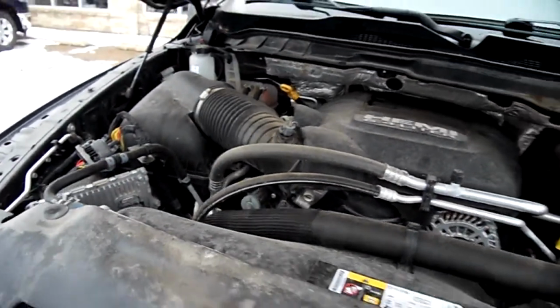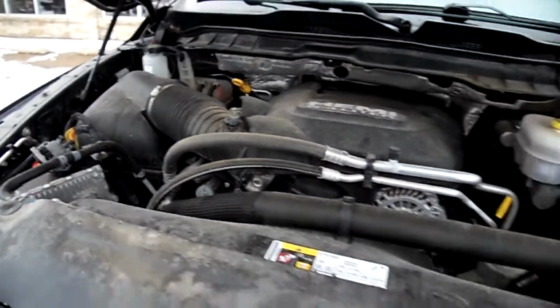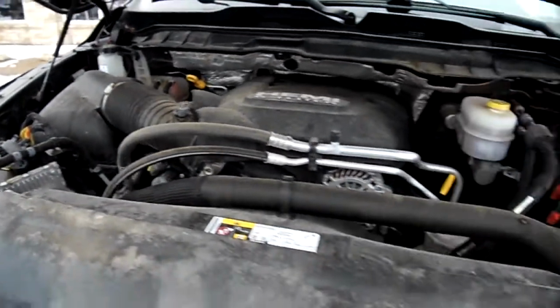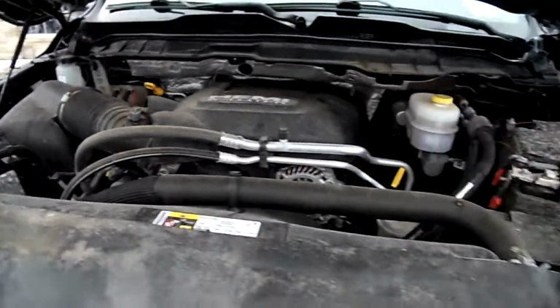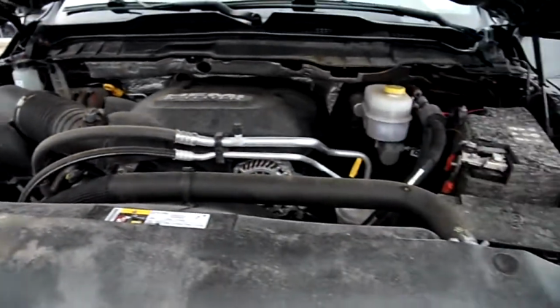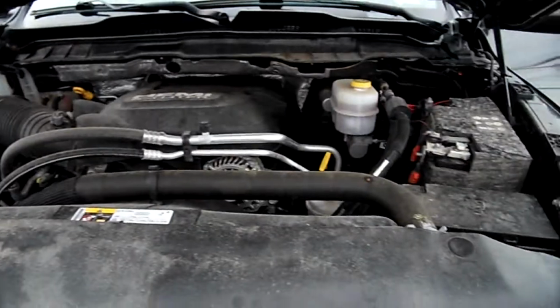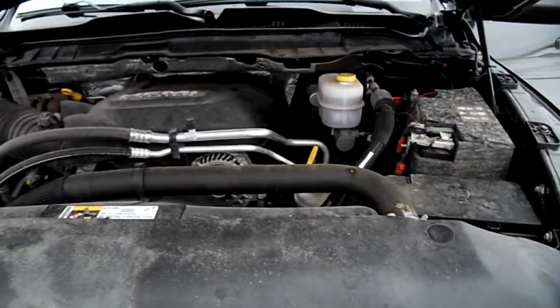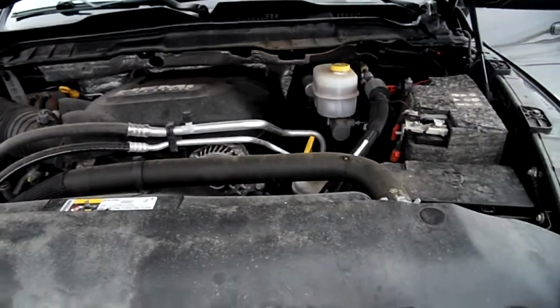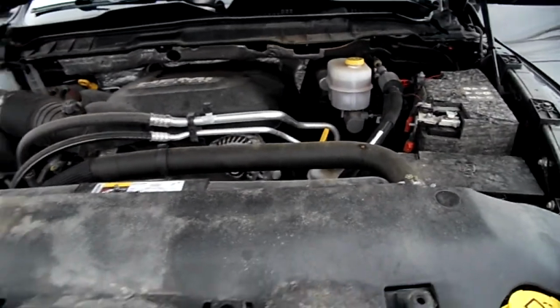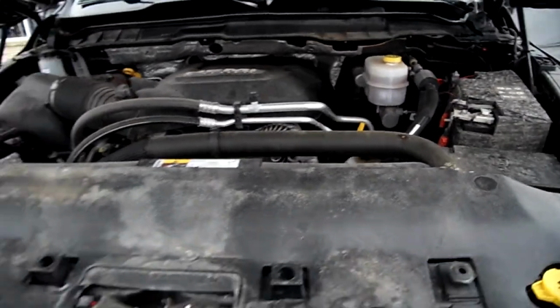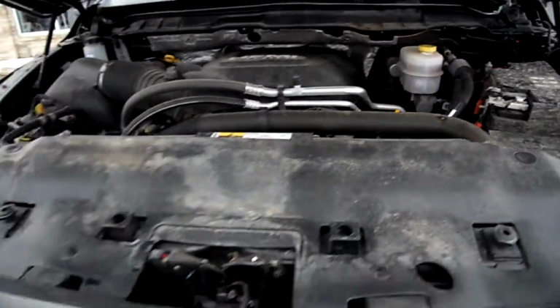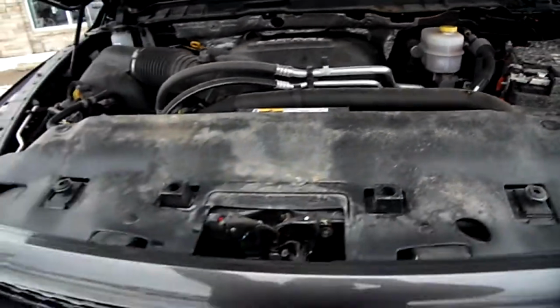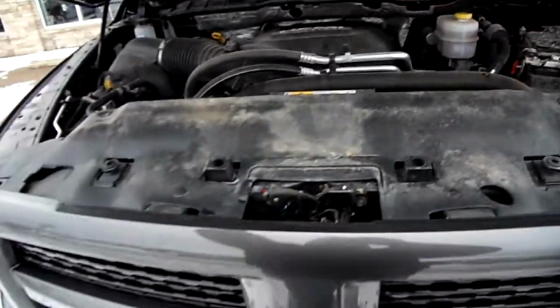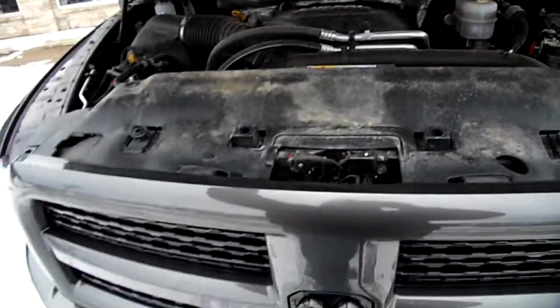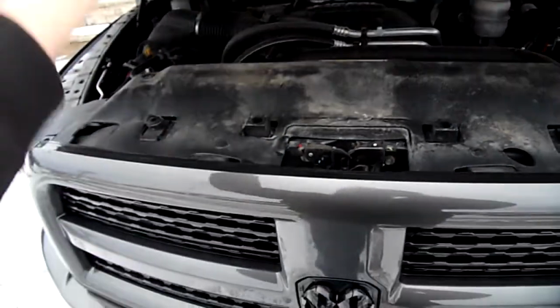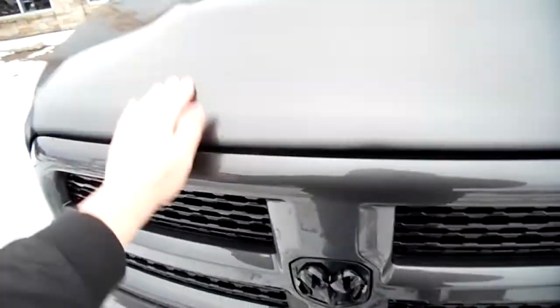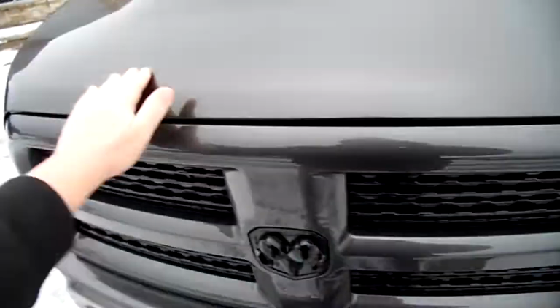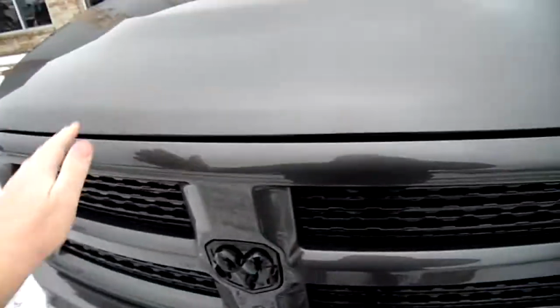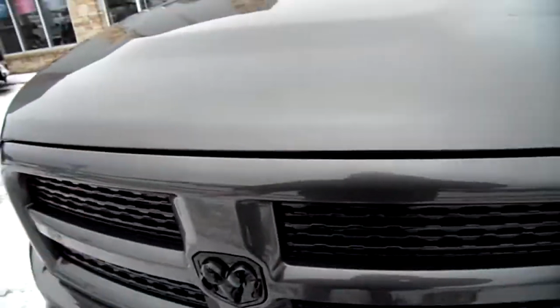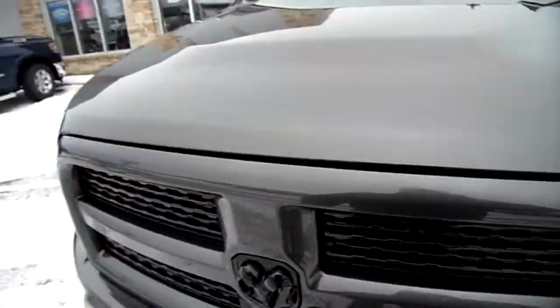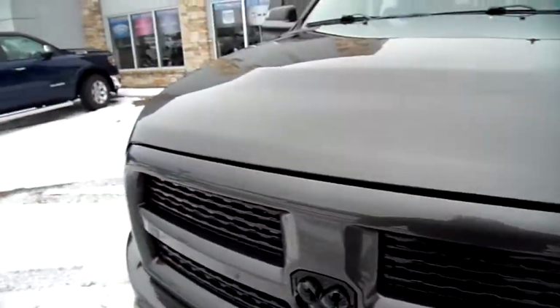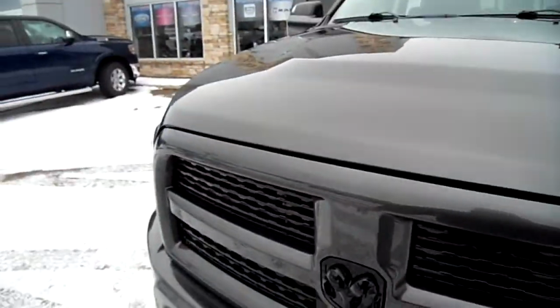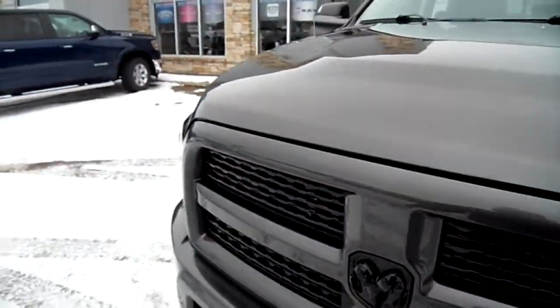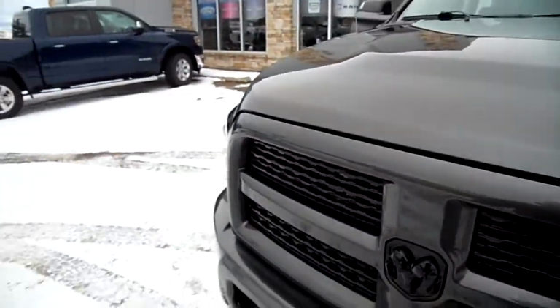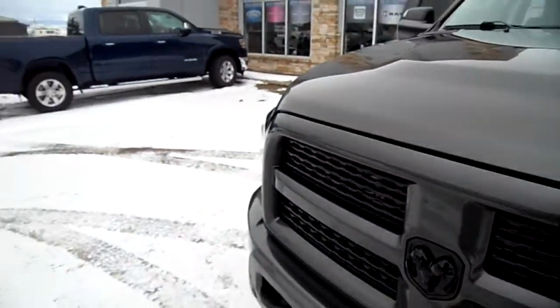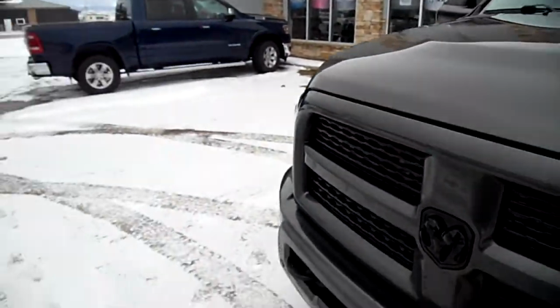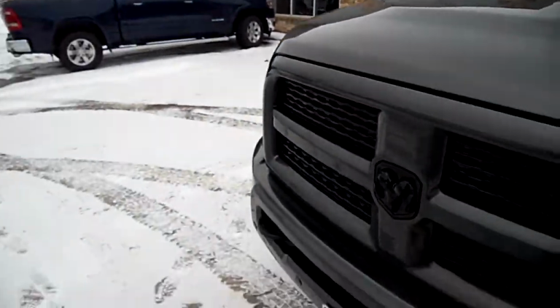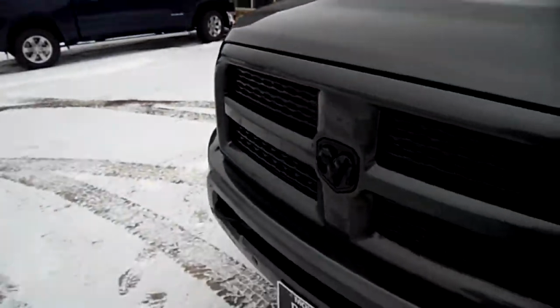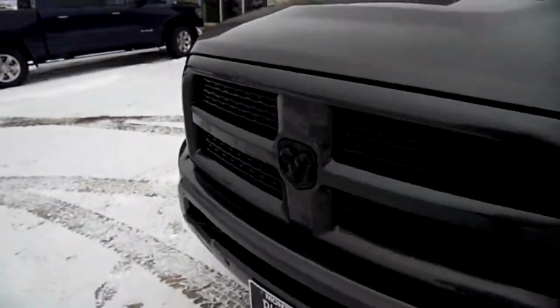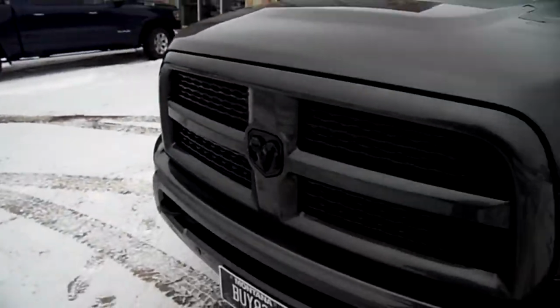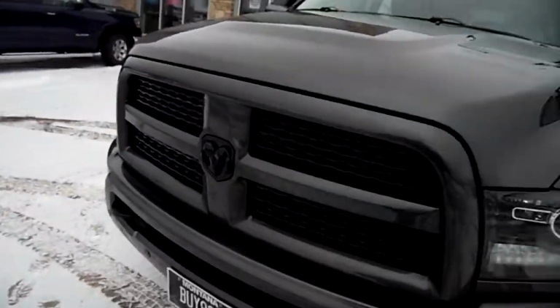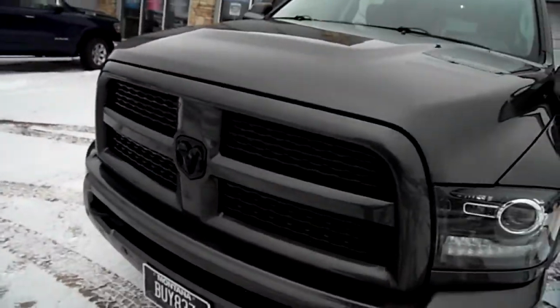Sorry this video is so windy, I hope you can hear me. It's a beautiful truck, I gotta show it to you.